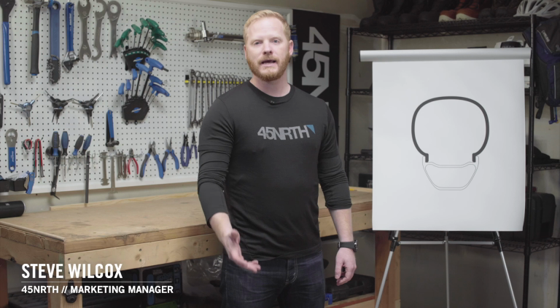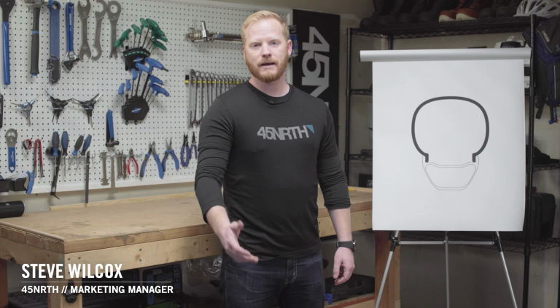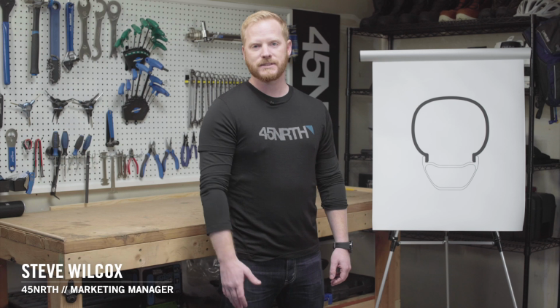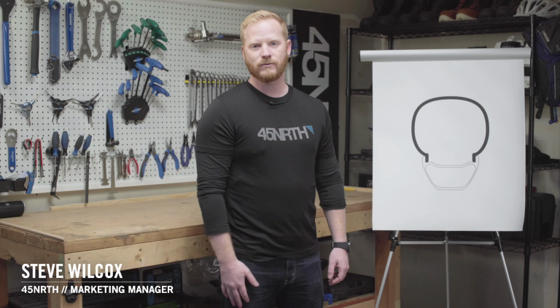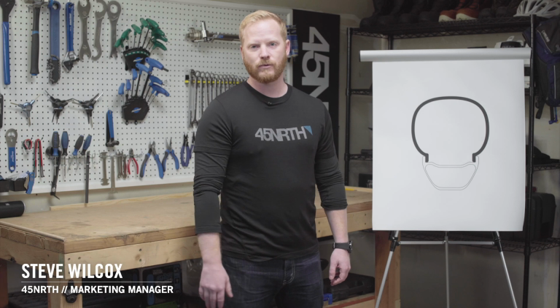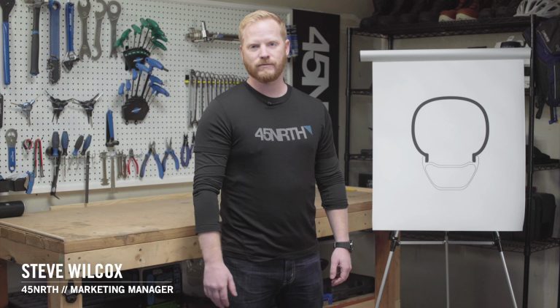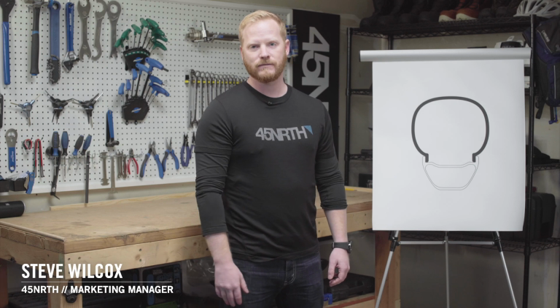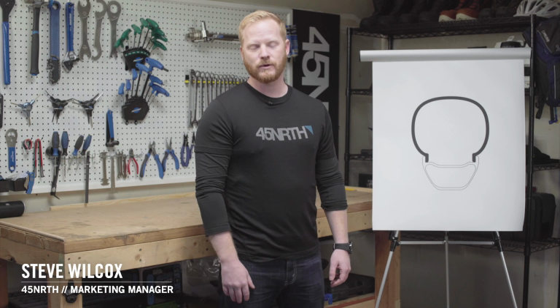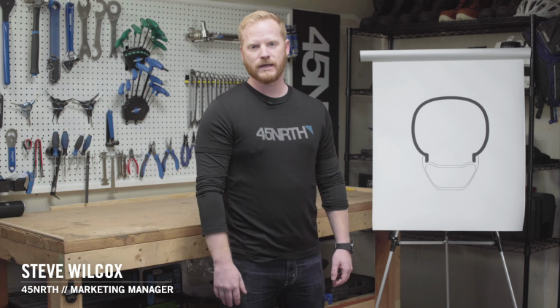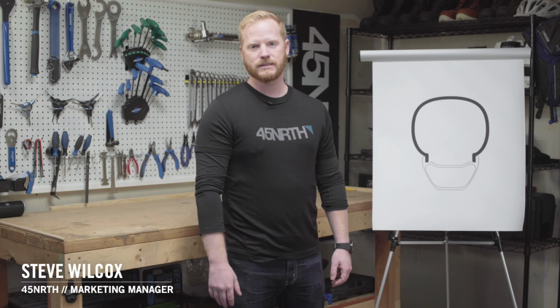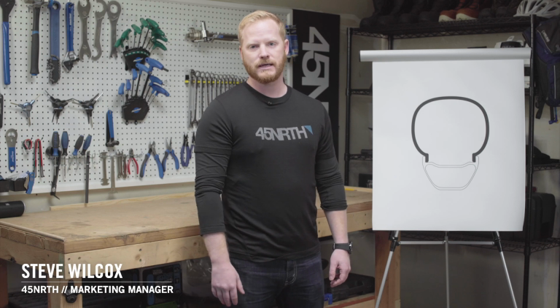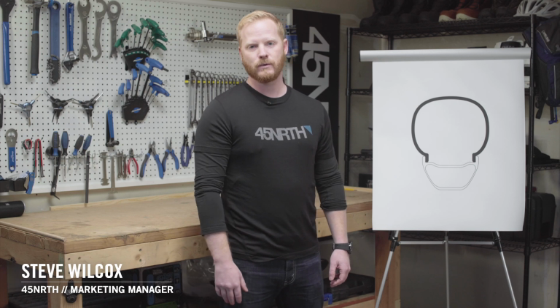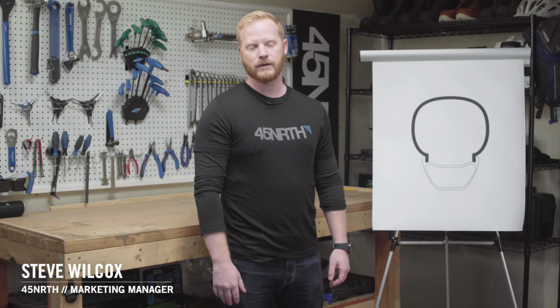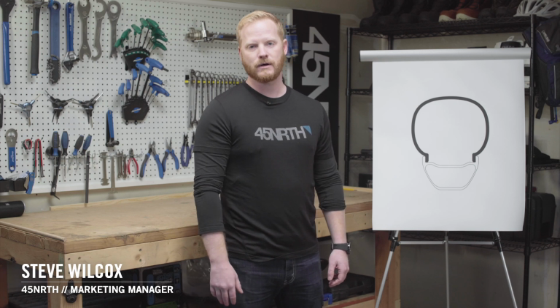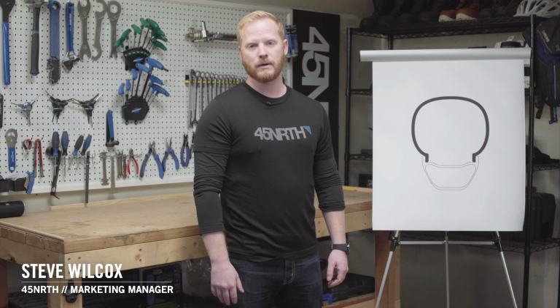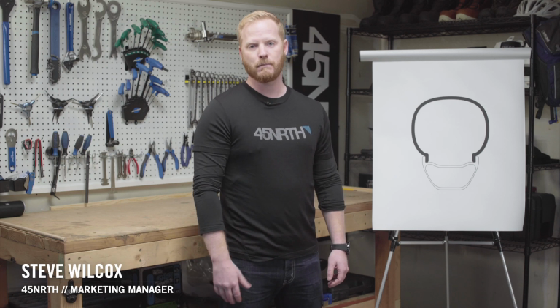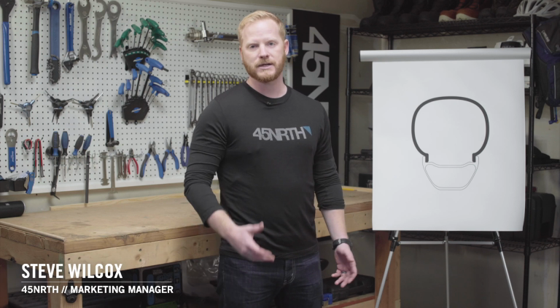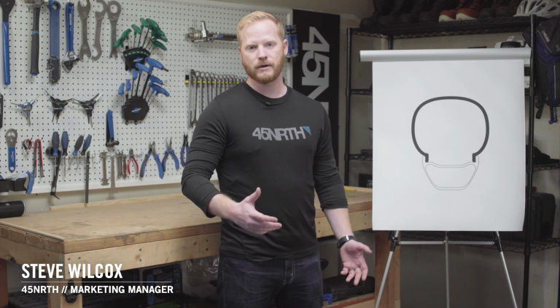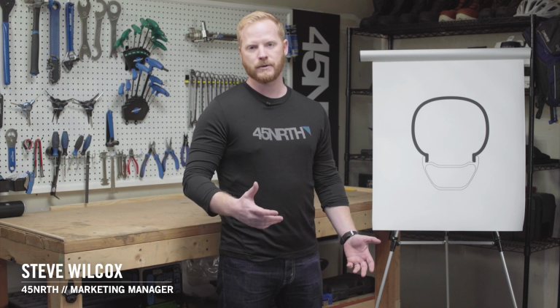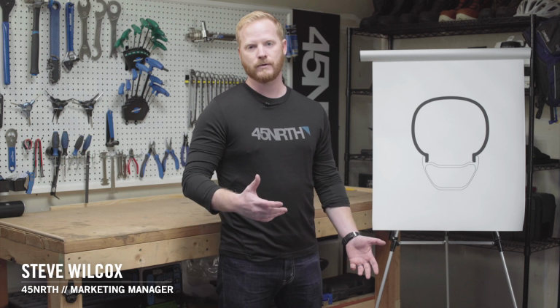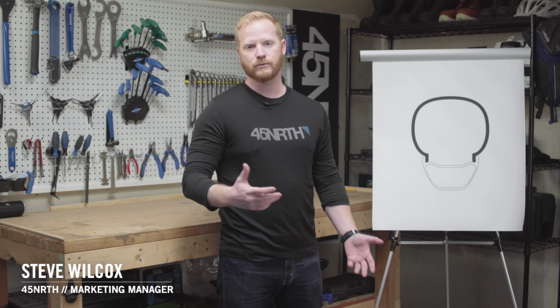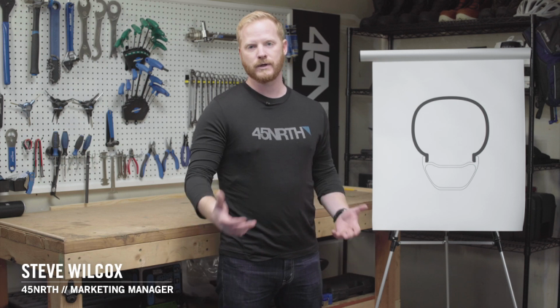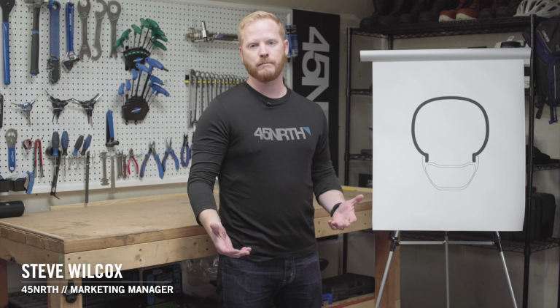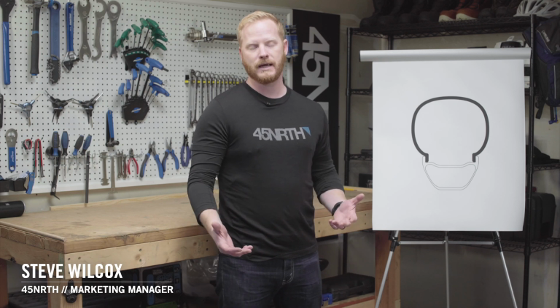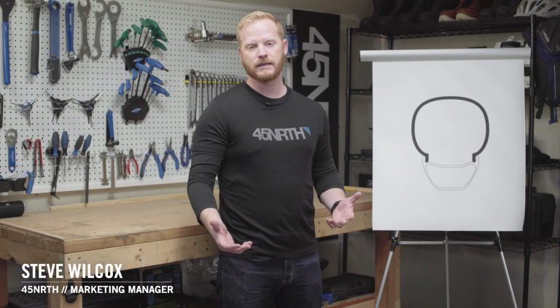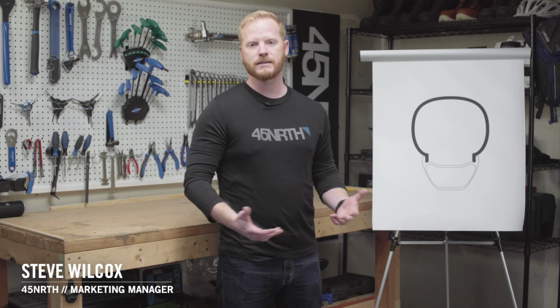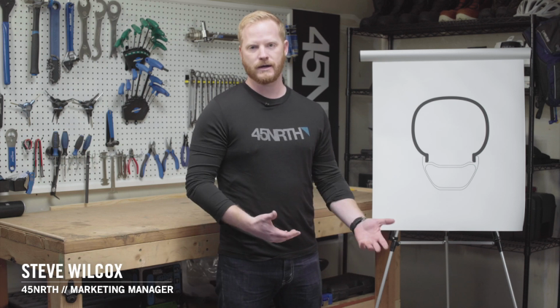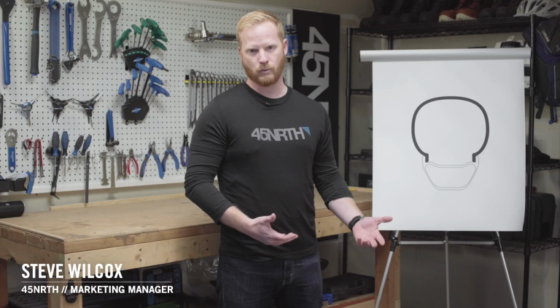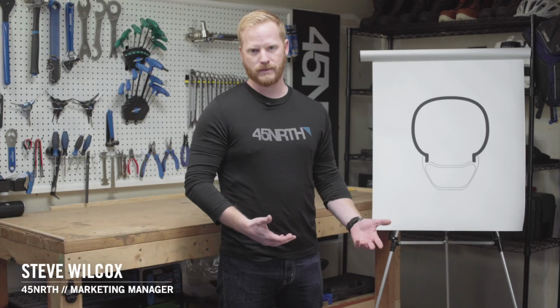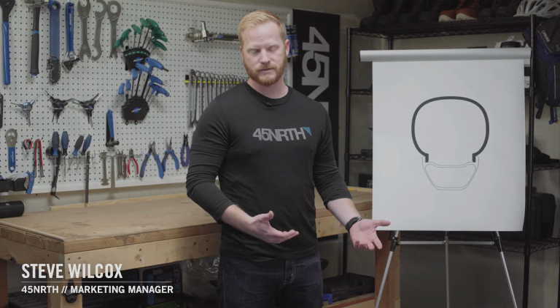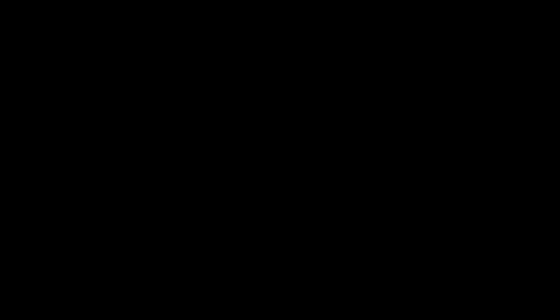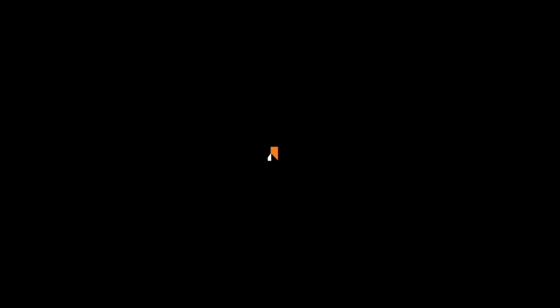Hey, I'm Steve with 45 North, and today we're going to talk about matching up the correct rim and tire widths.